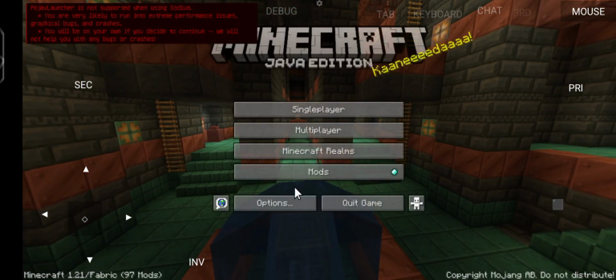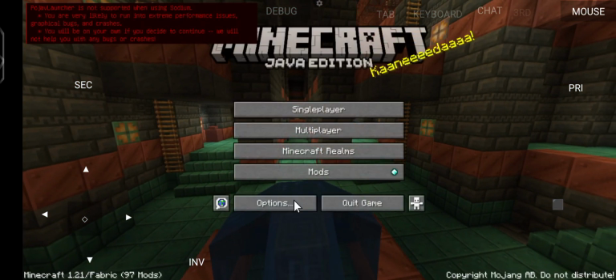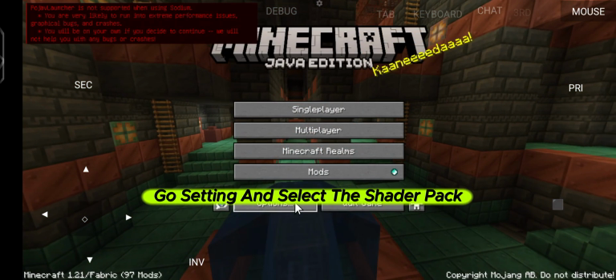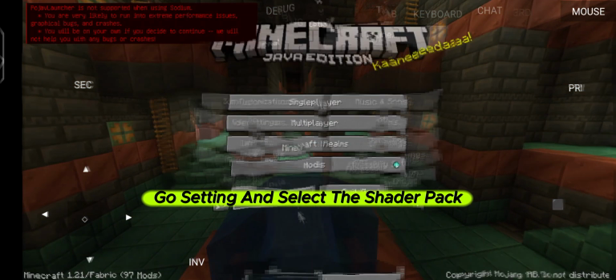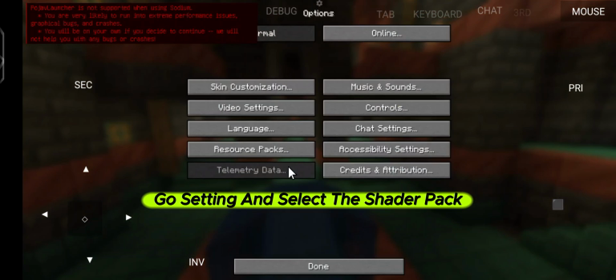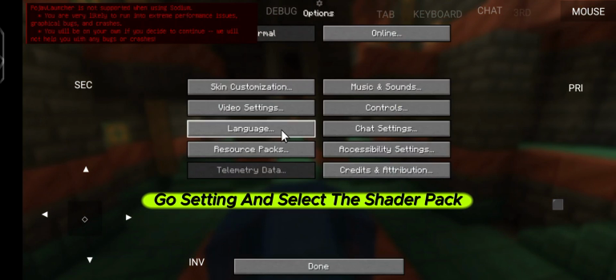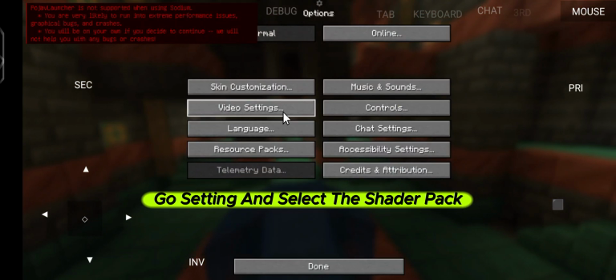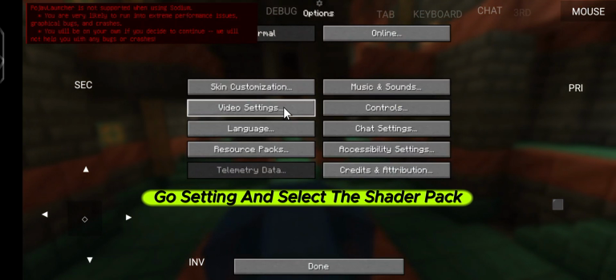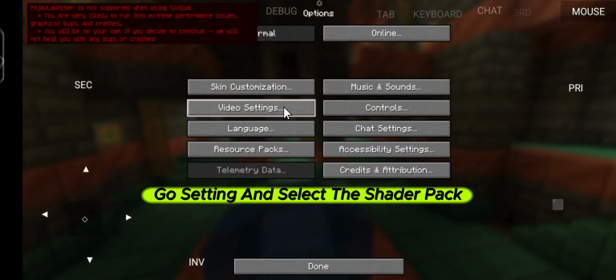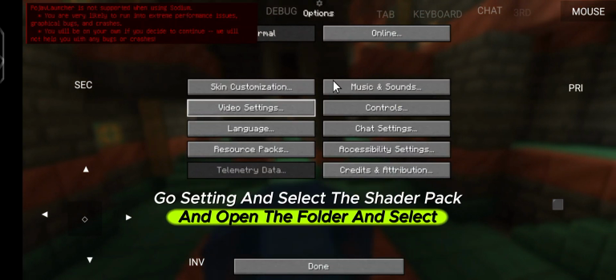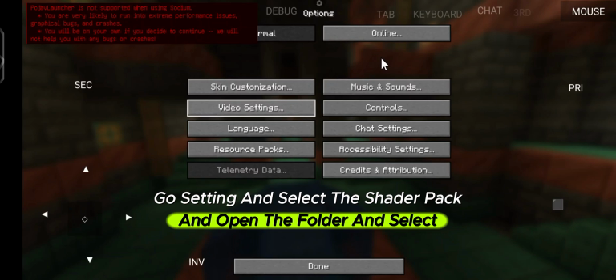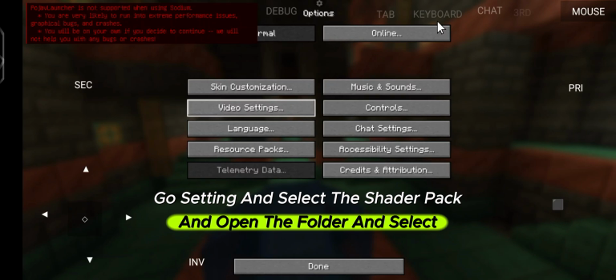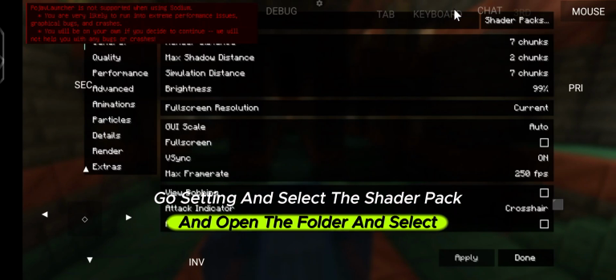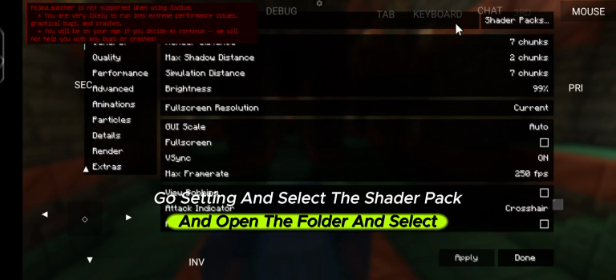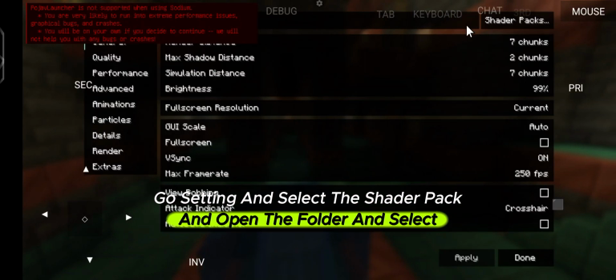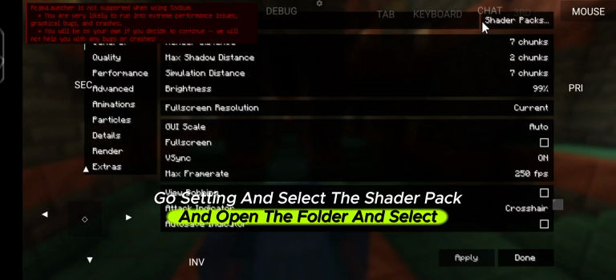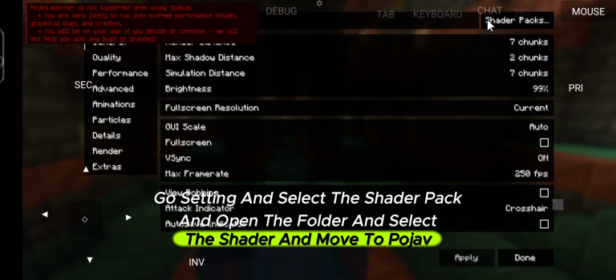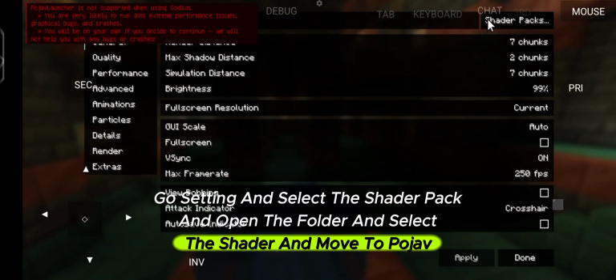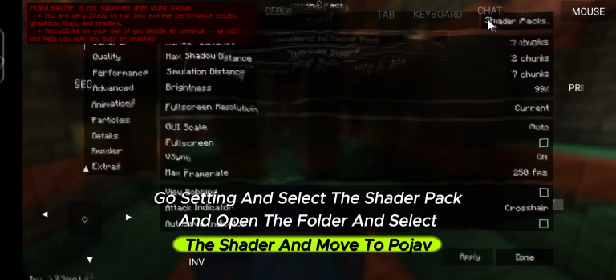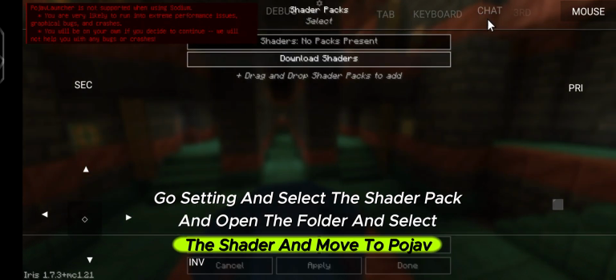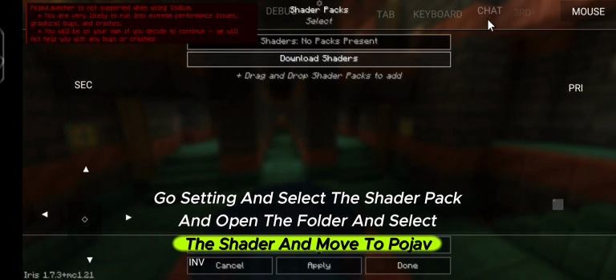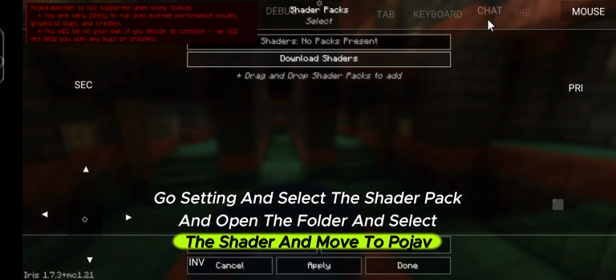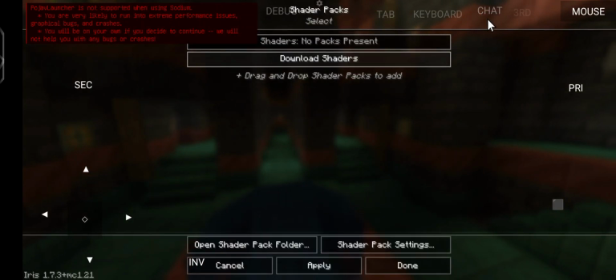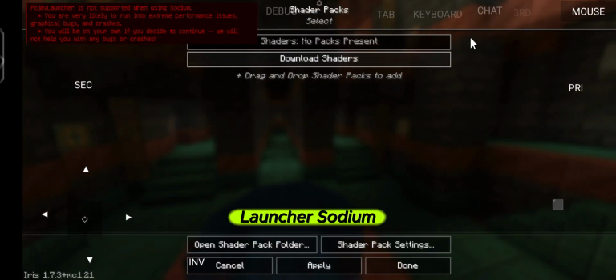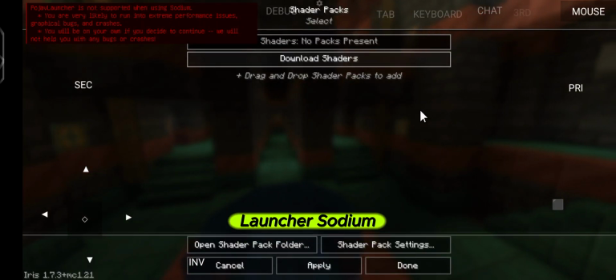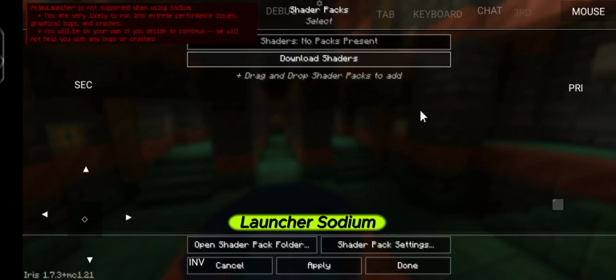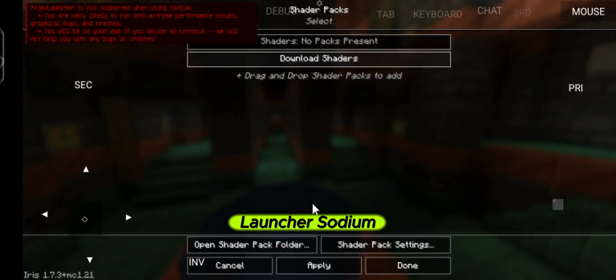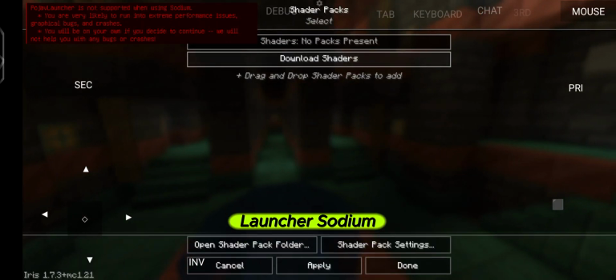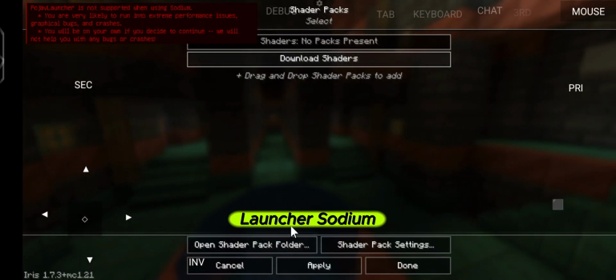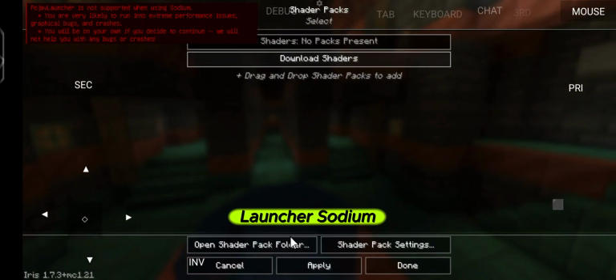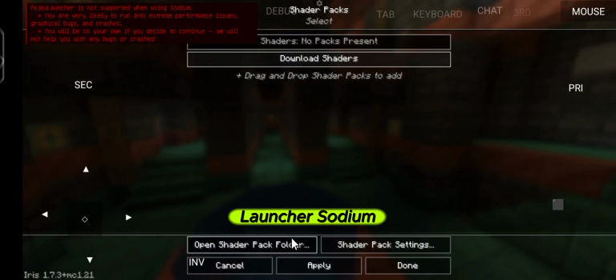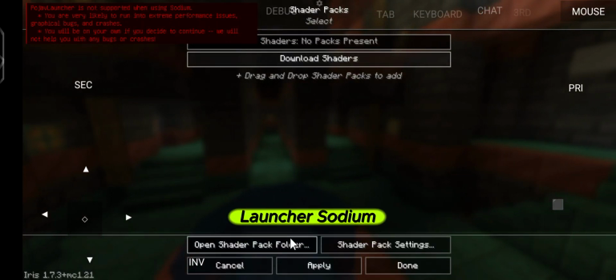Go to Settings, select the shader pack, open the folder, select the shader, and move it to the Pojav Launcher Sodium folder.